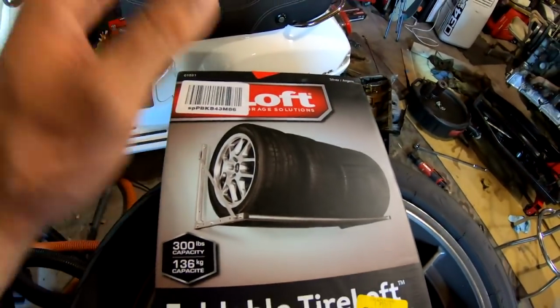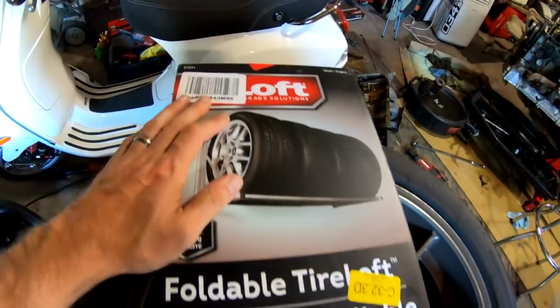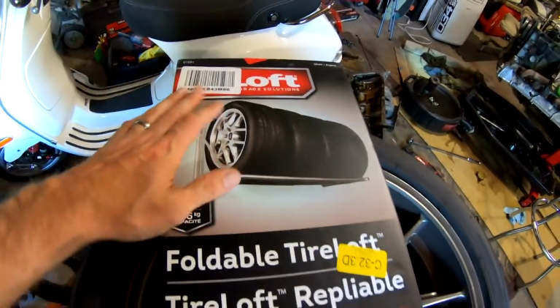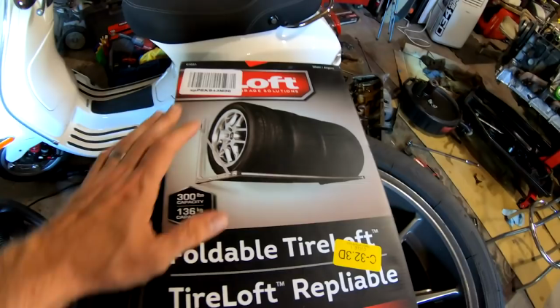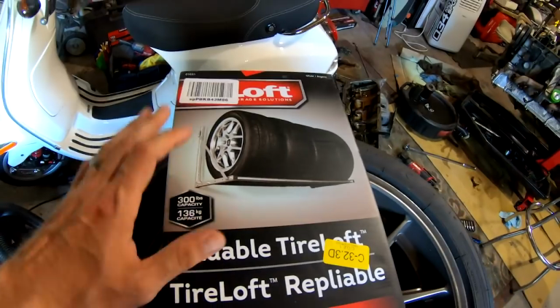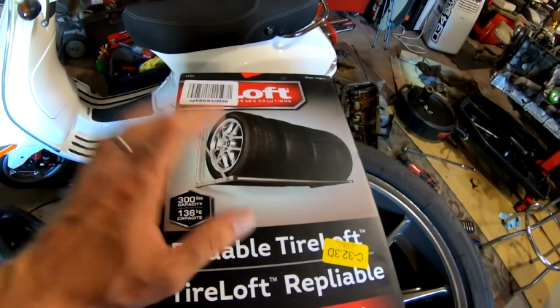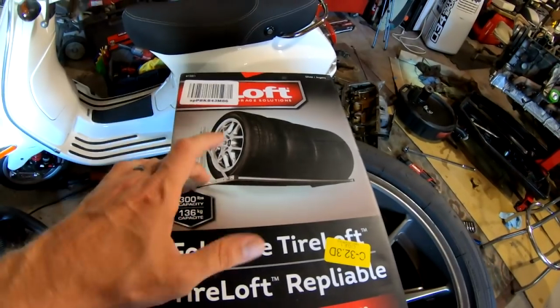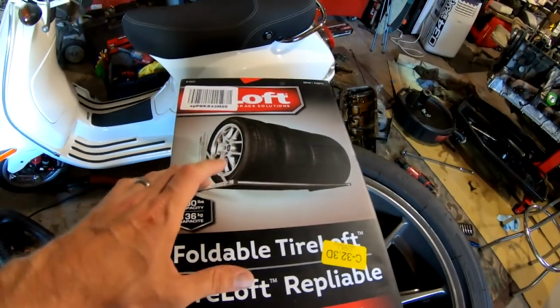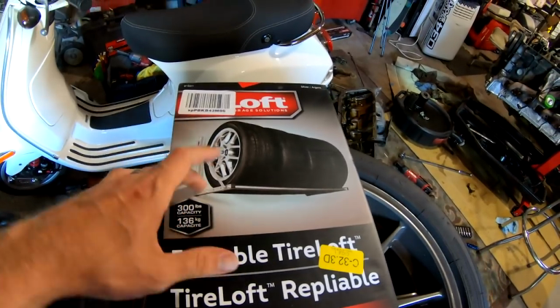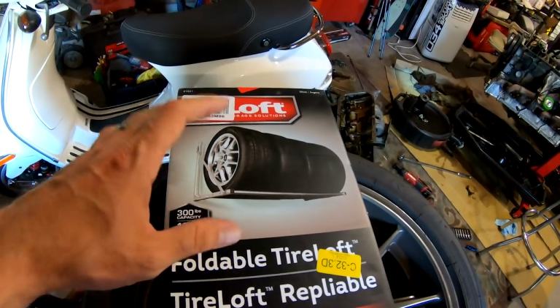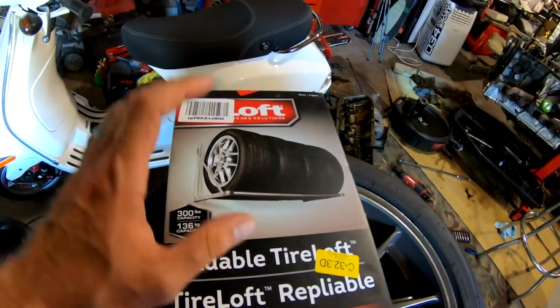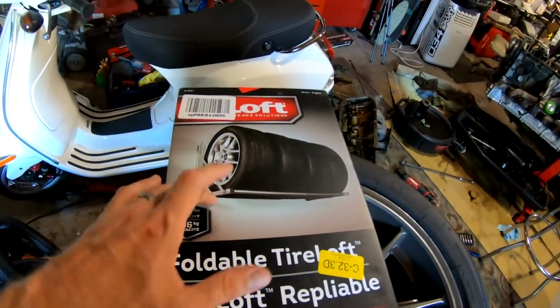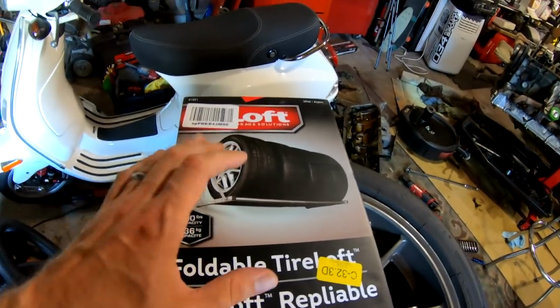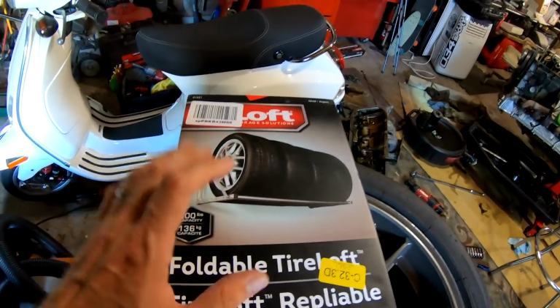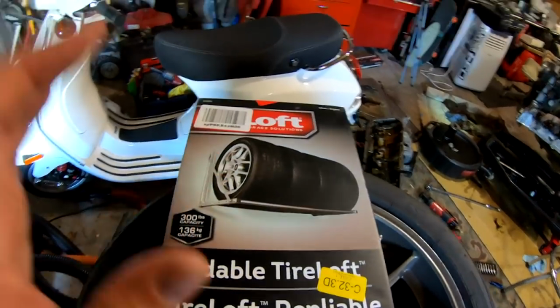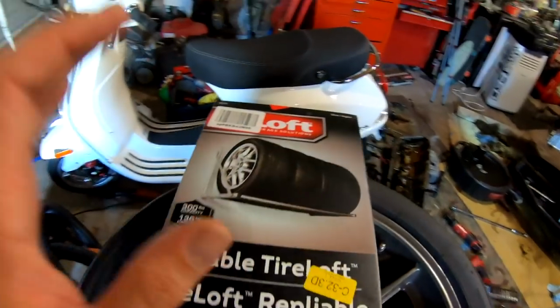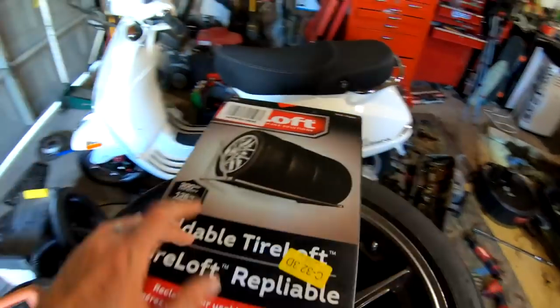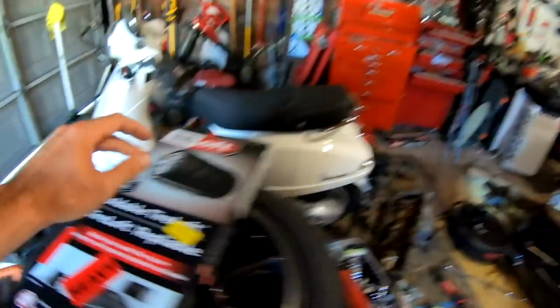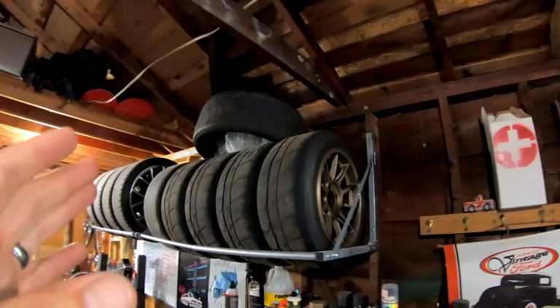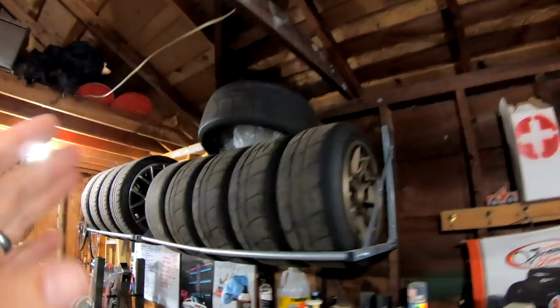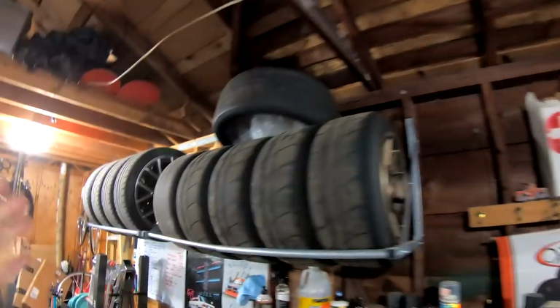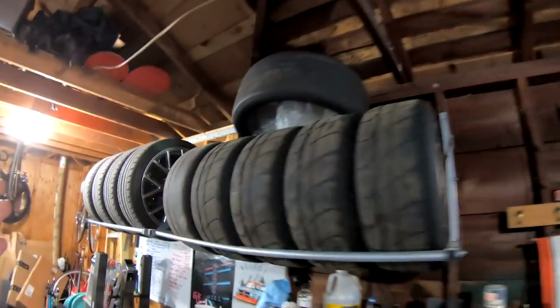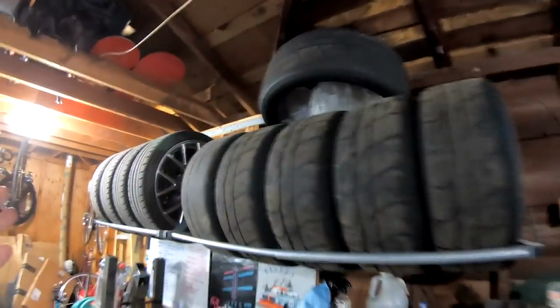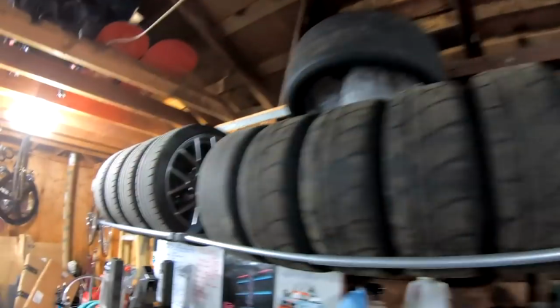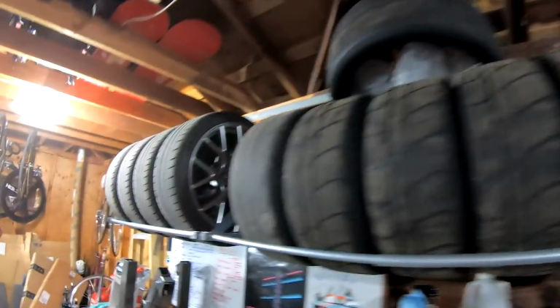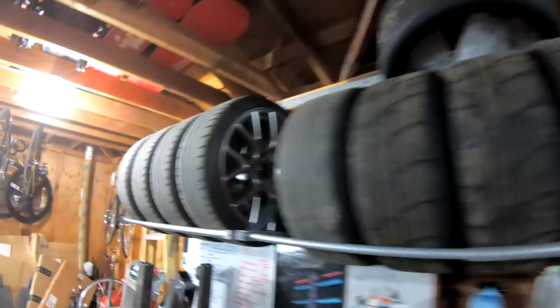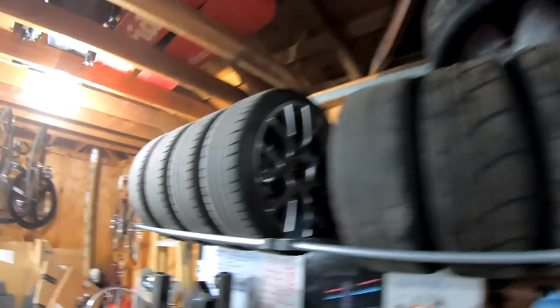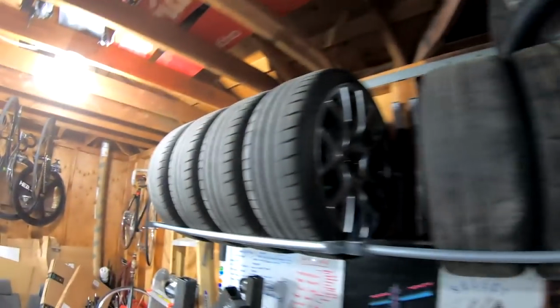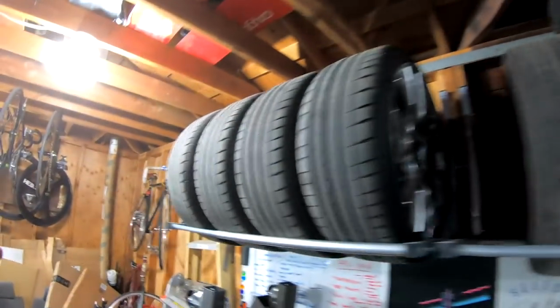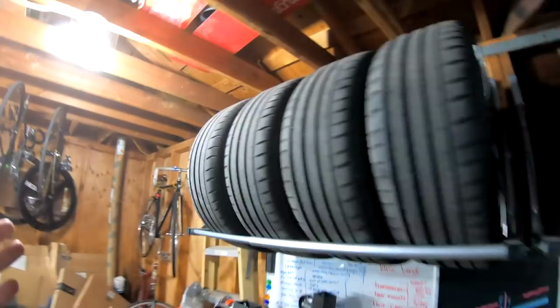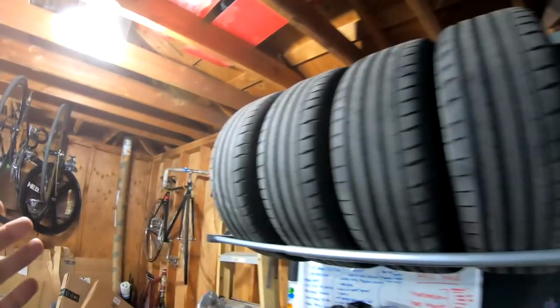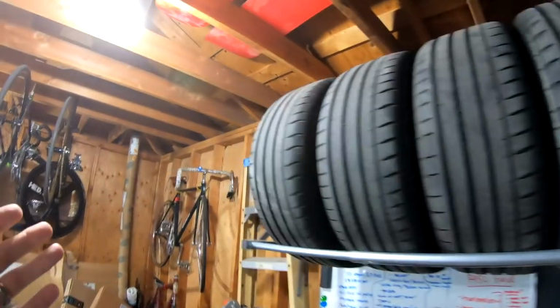We're gonna put this up and make this nice shelving area all the way across to have all the tires organized.